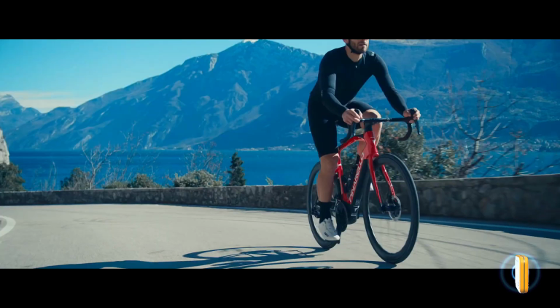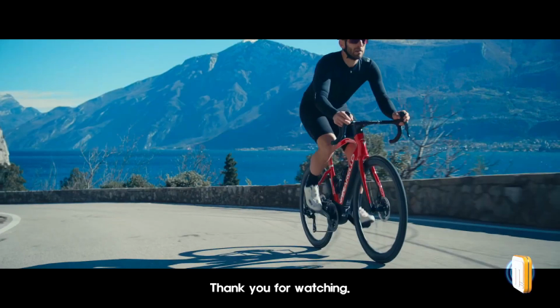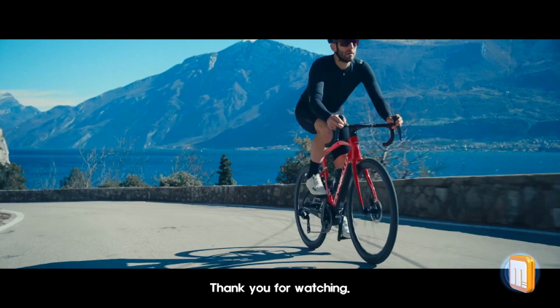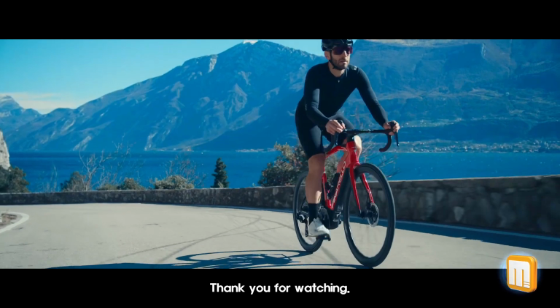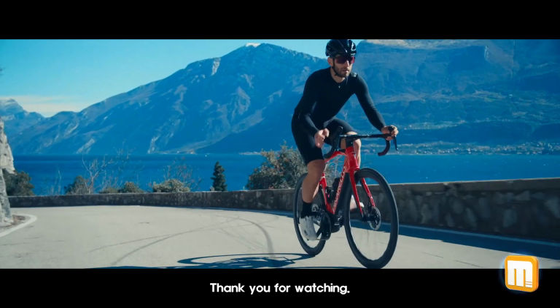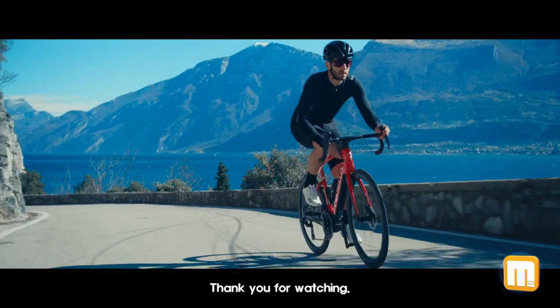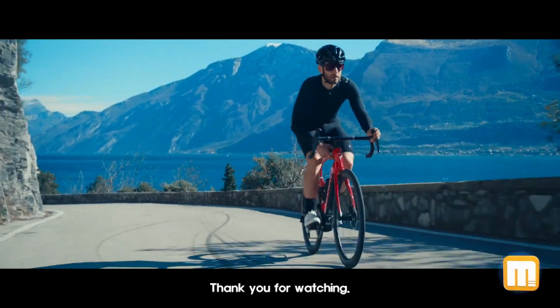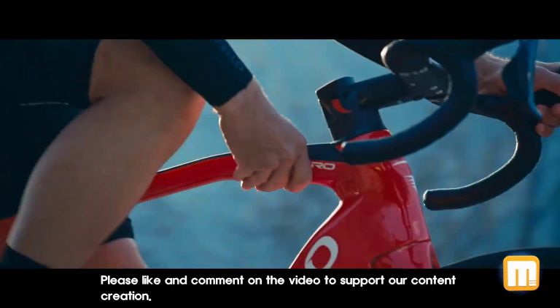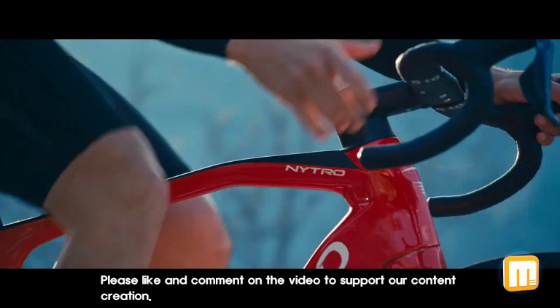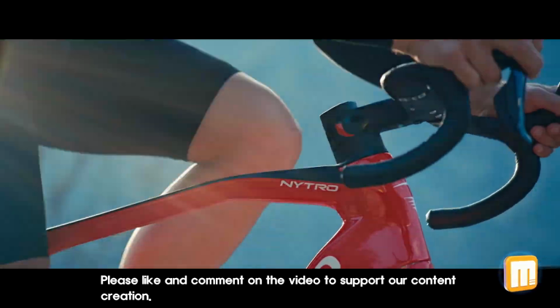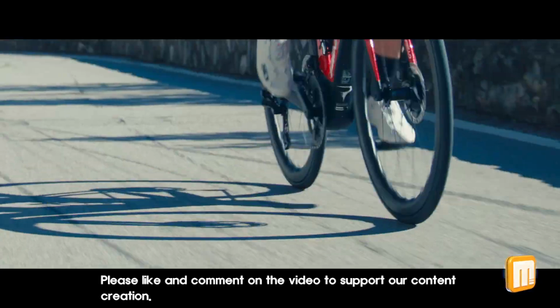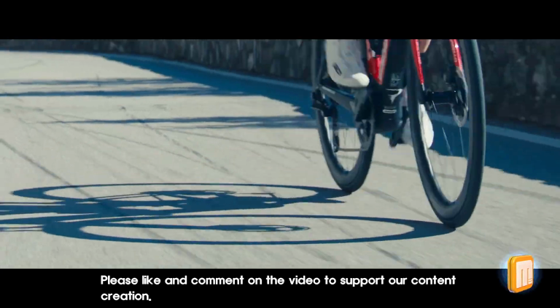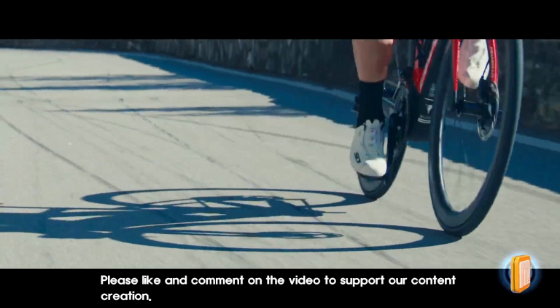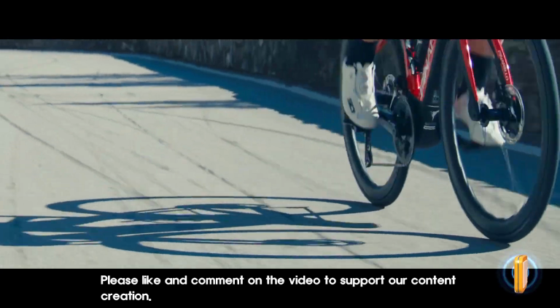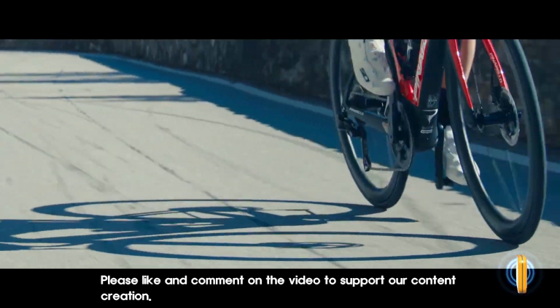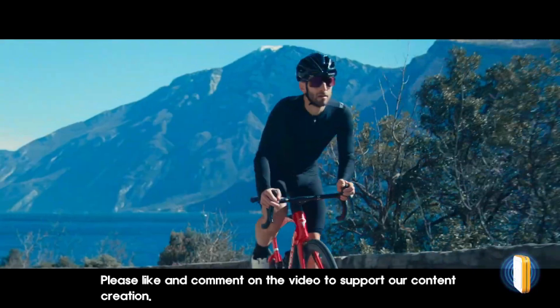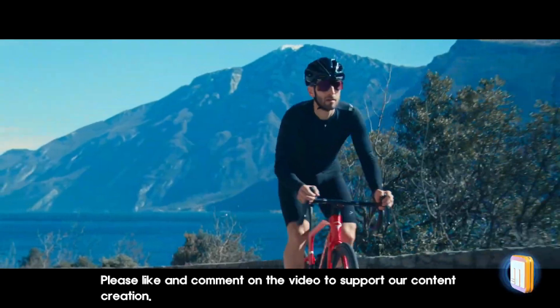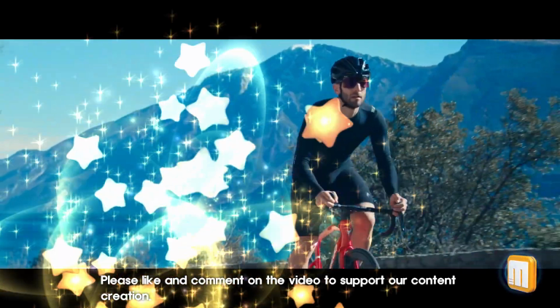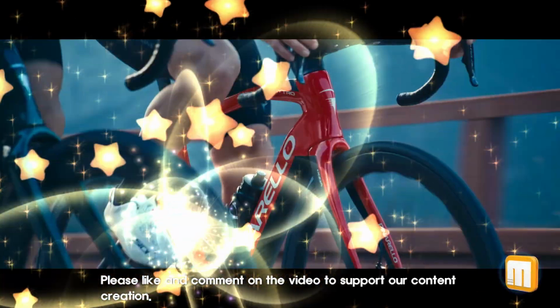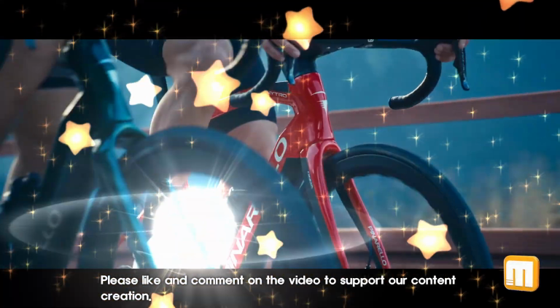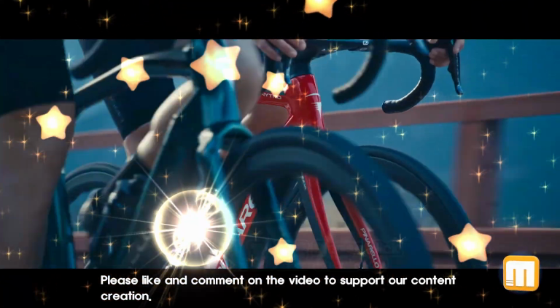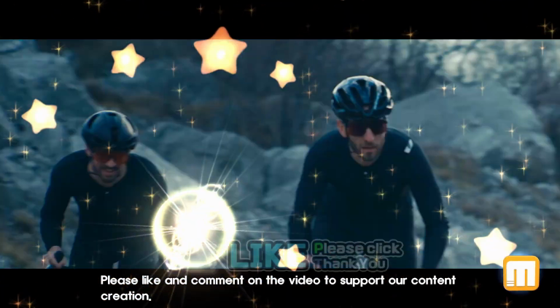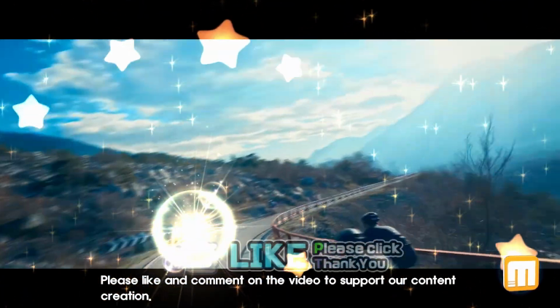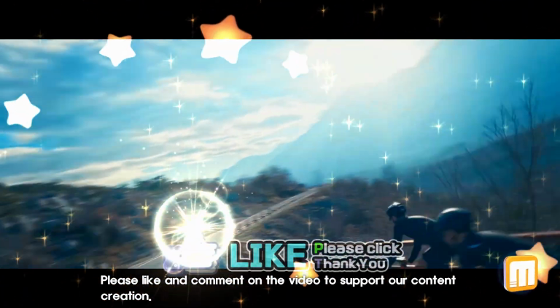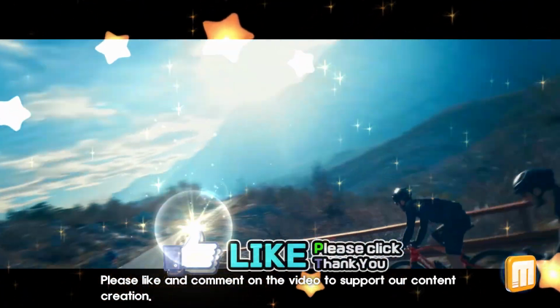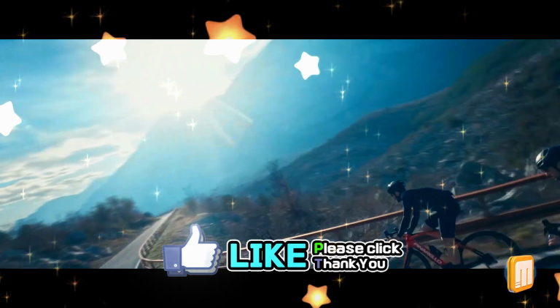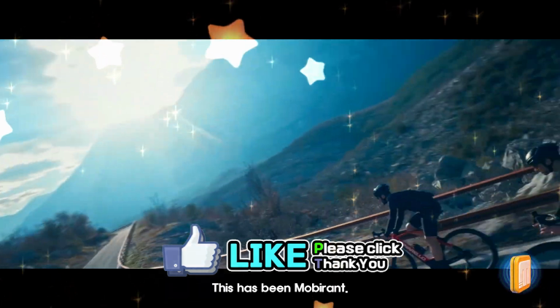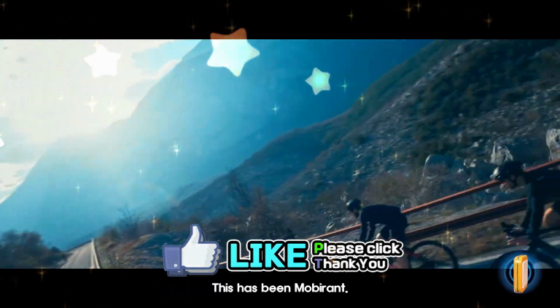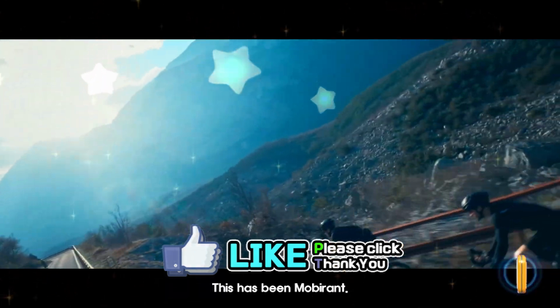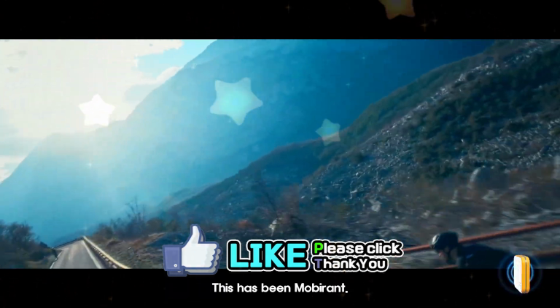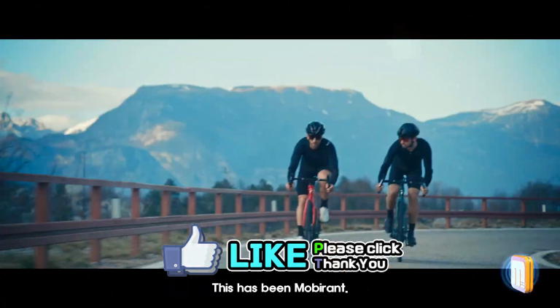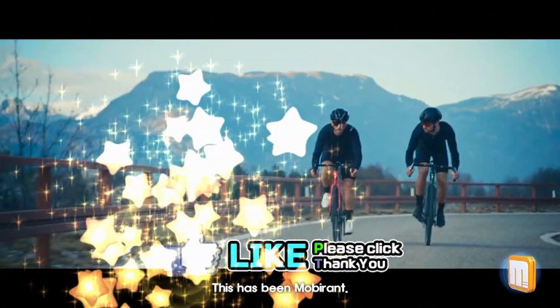Thank you for watching. Please like and comment on the video to support our content creation. This has been Mobirant.